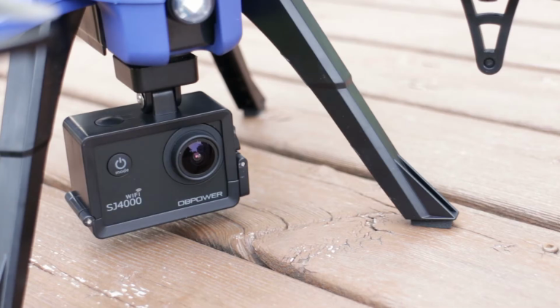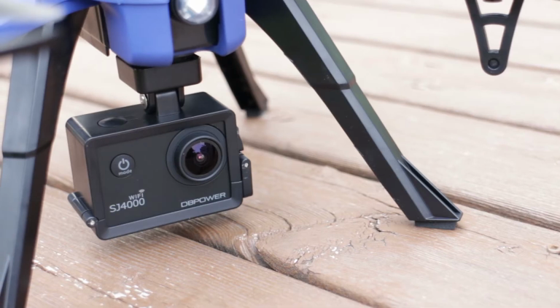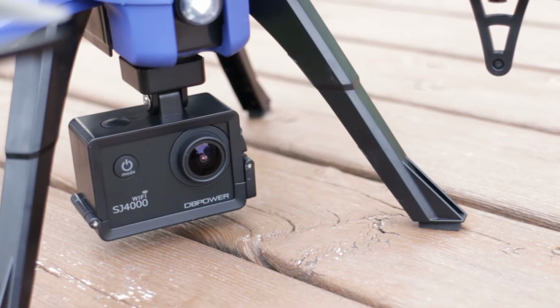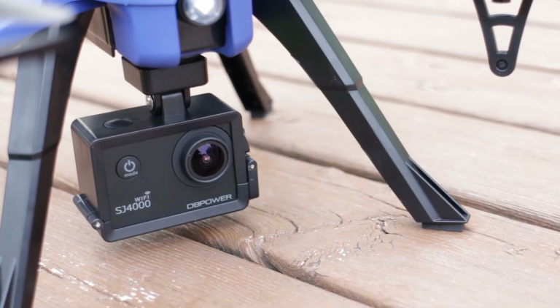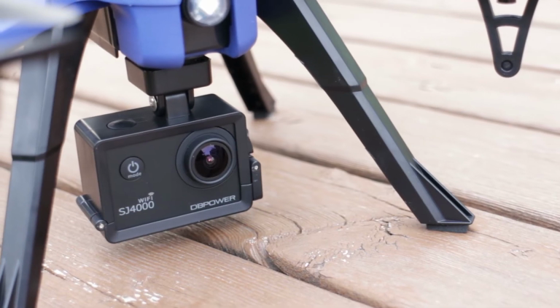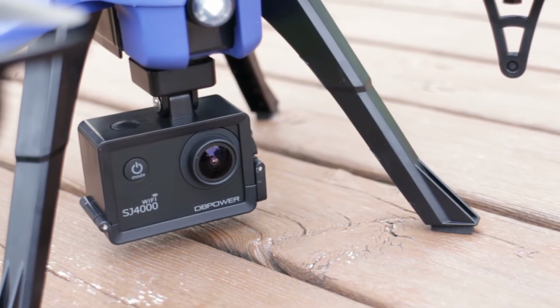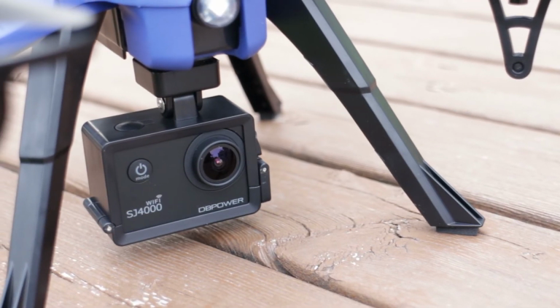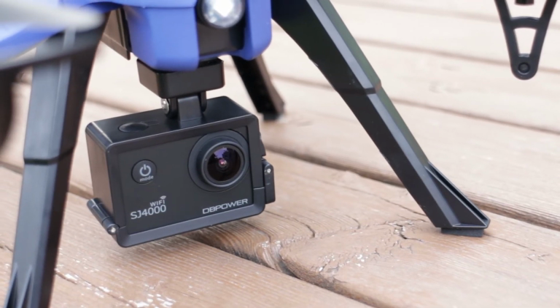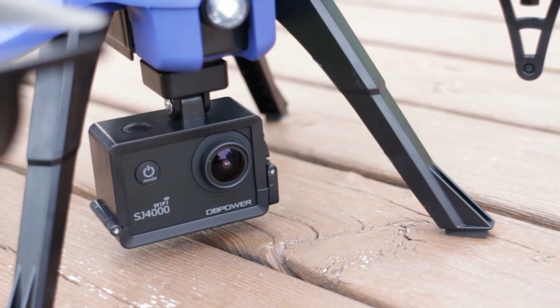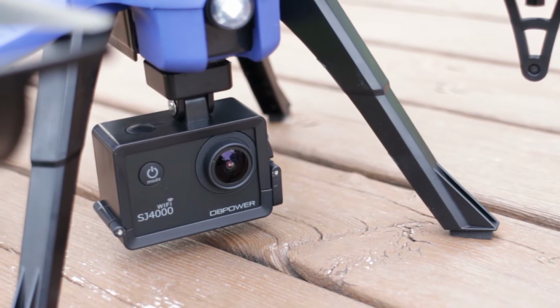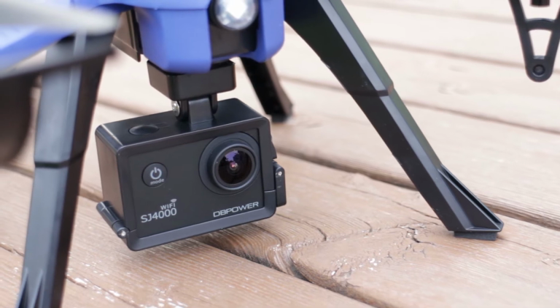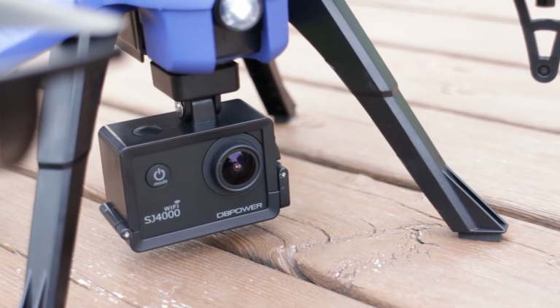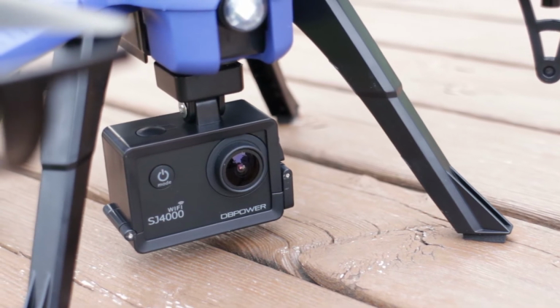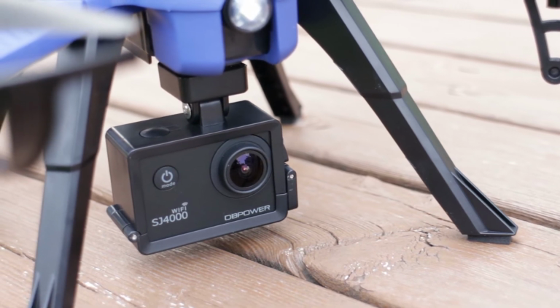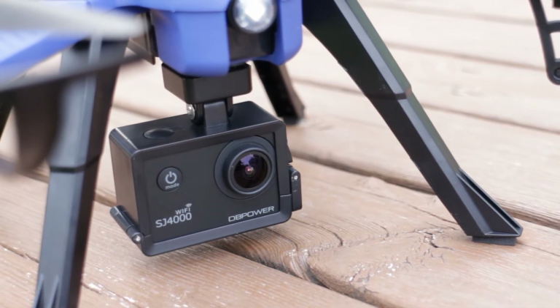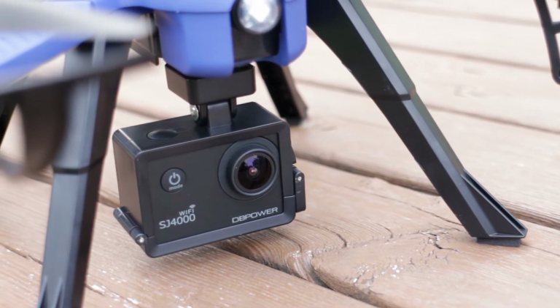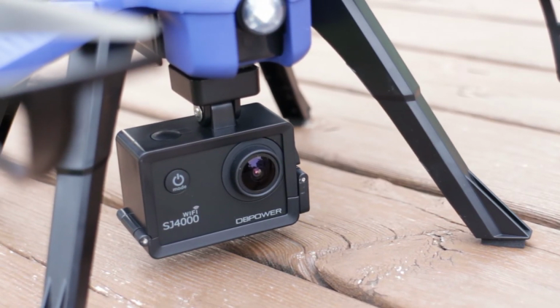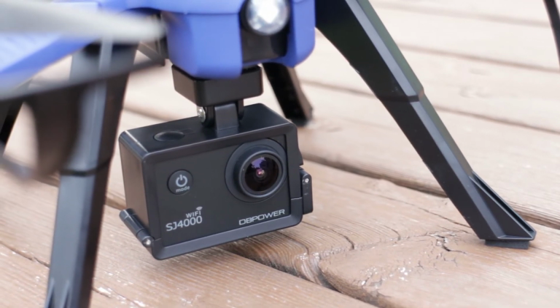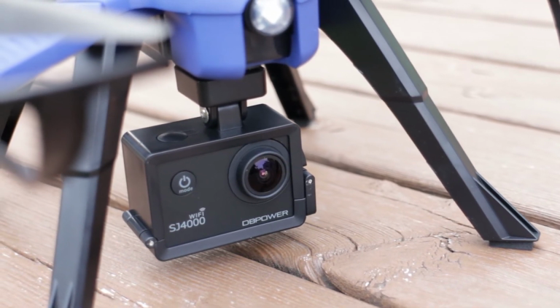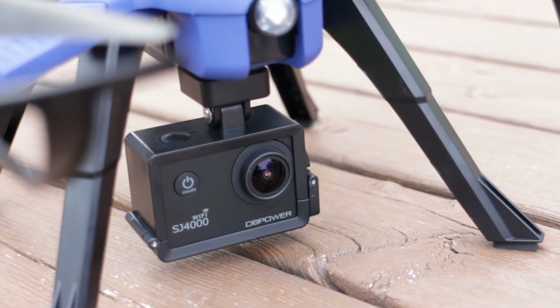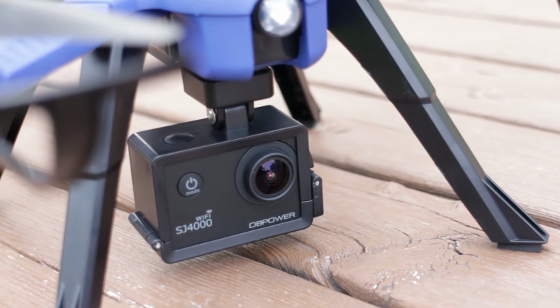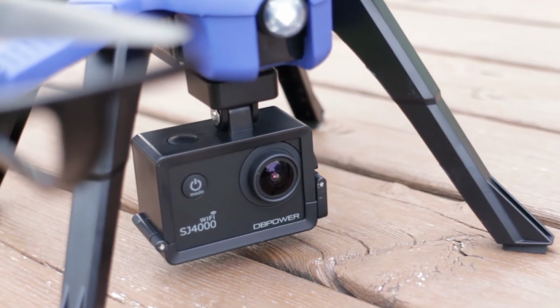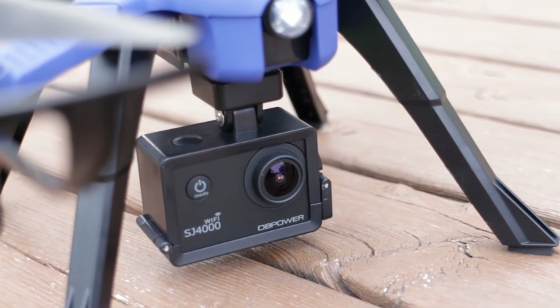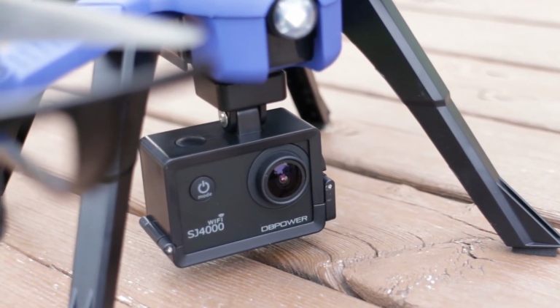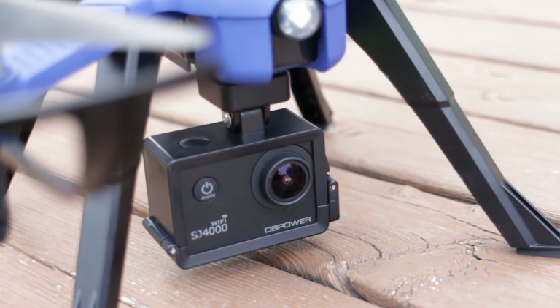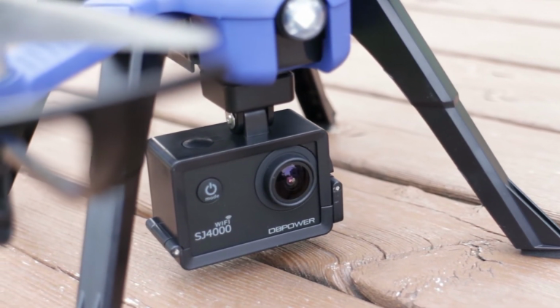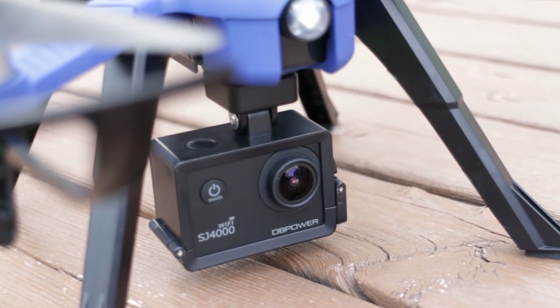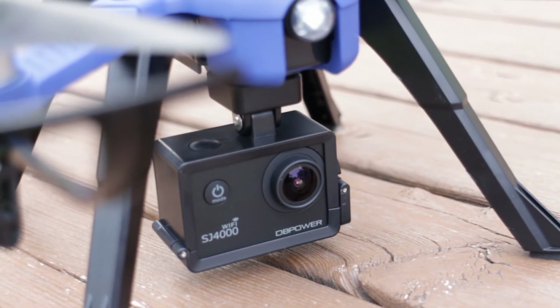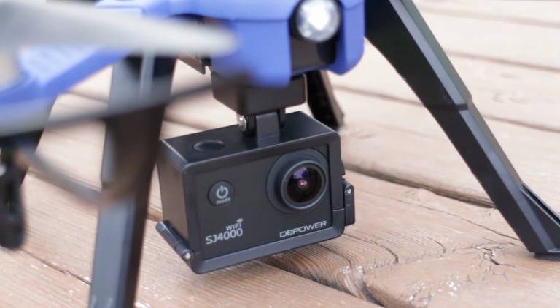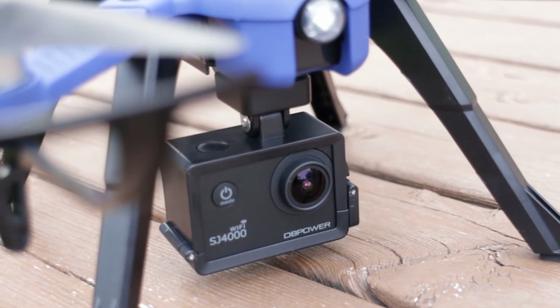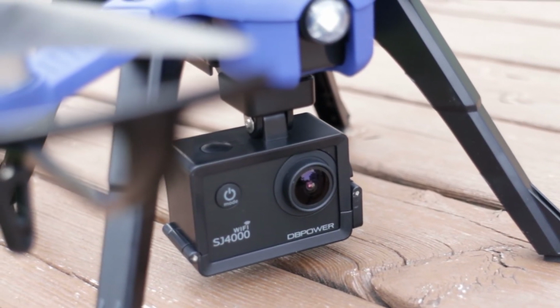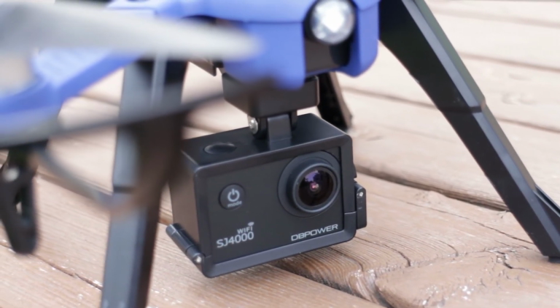However, I did get the DBPower SJ4000 Sport Camera for free during a promotion with this drone.